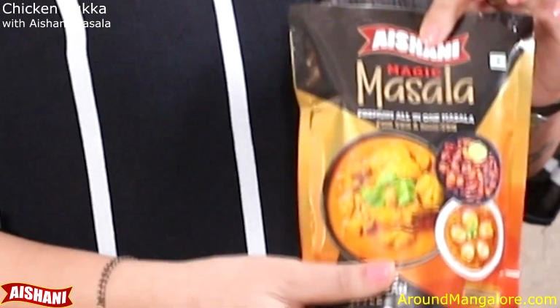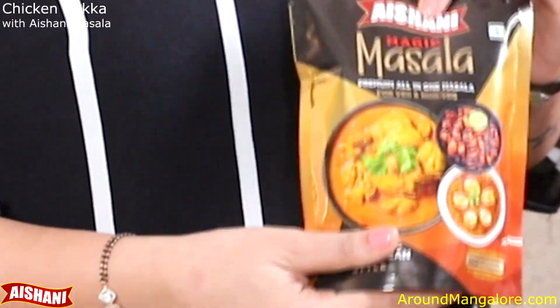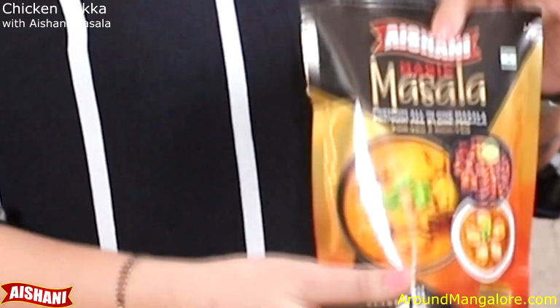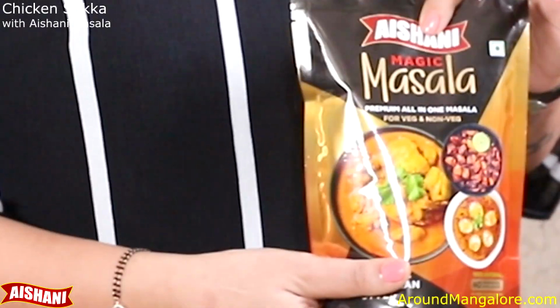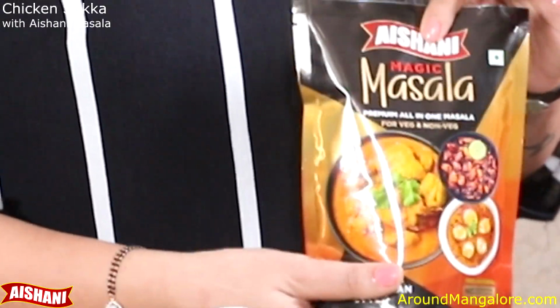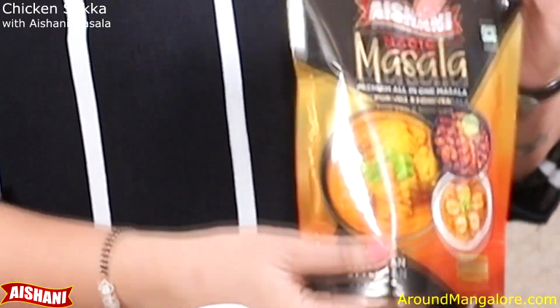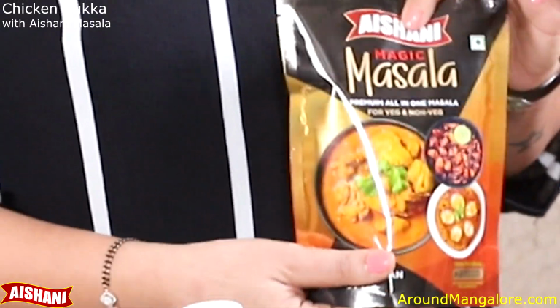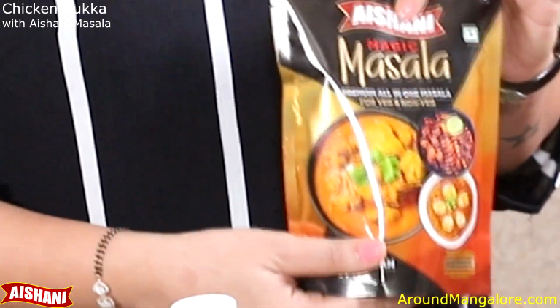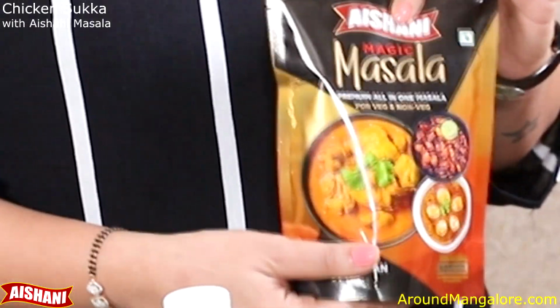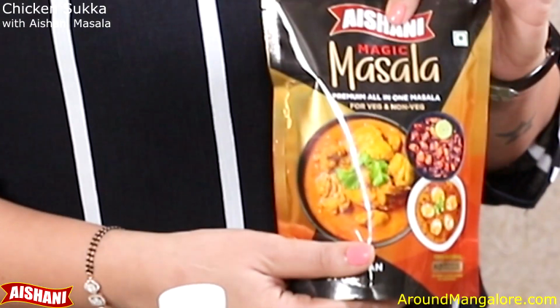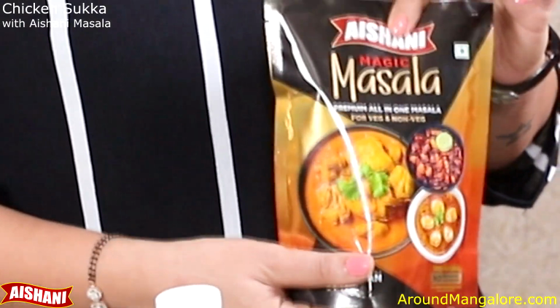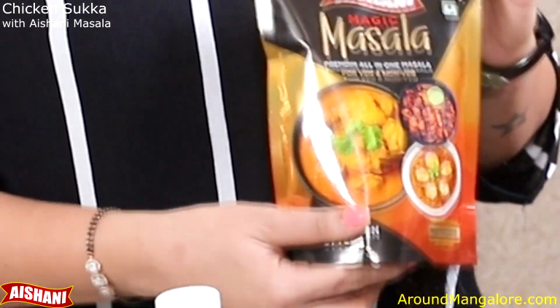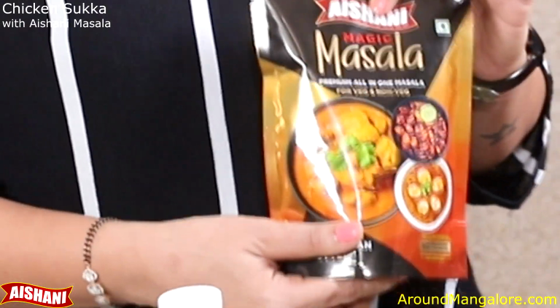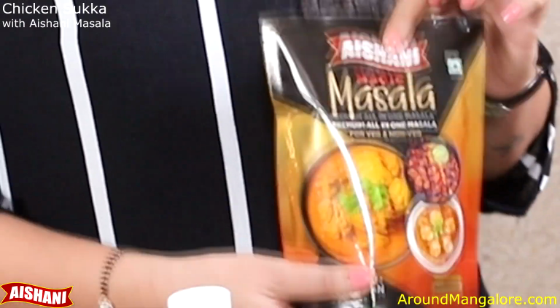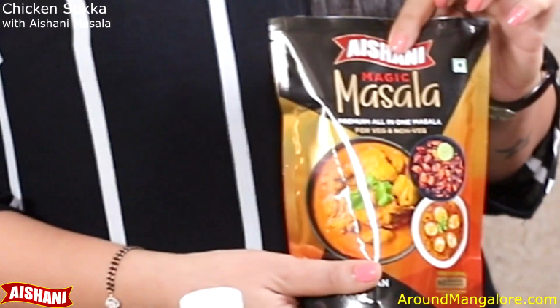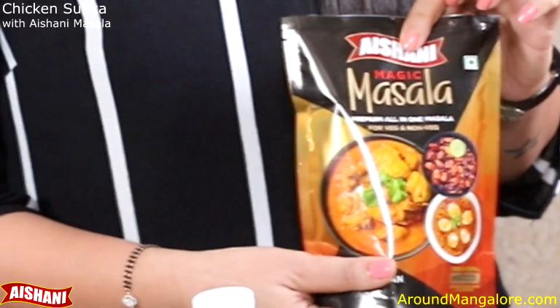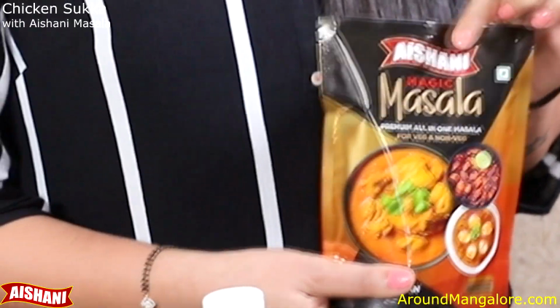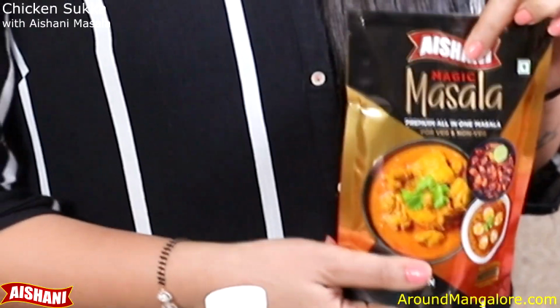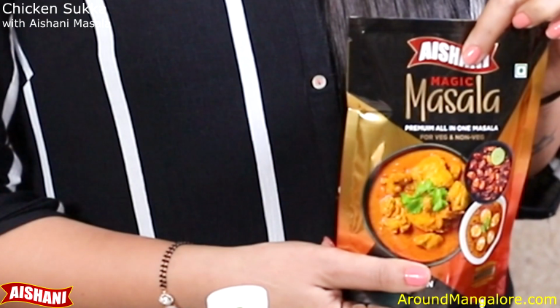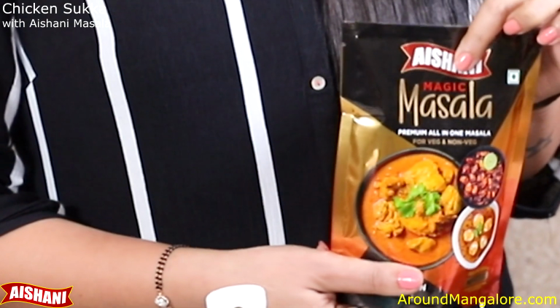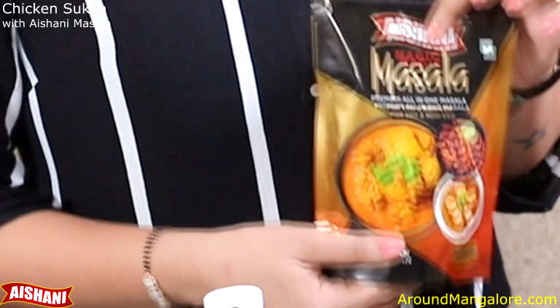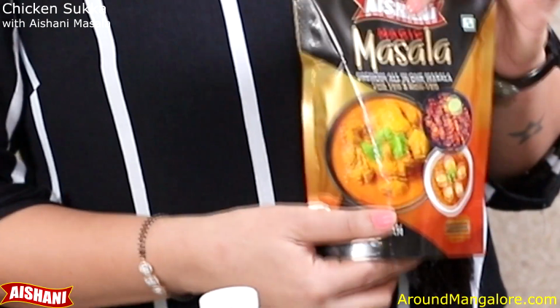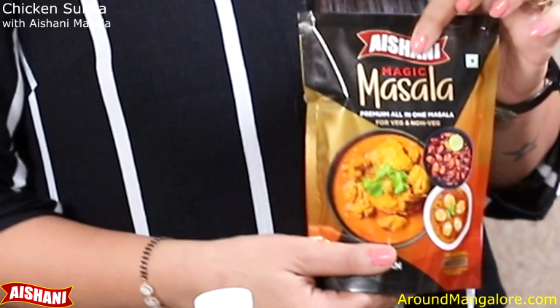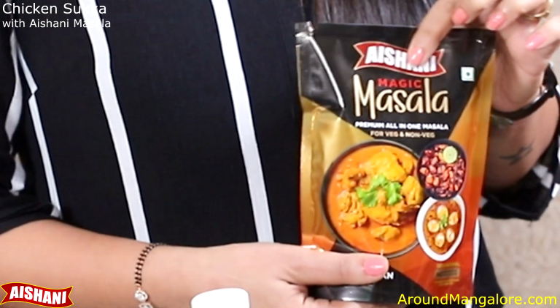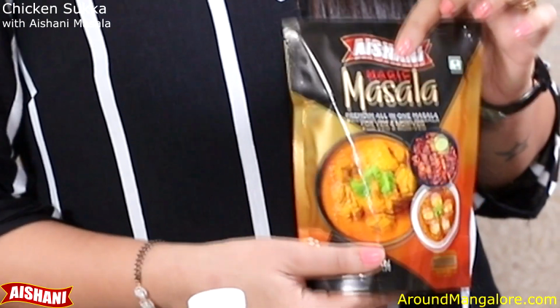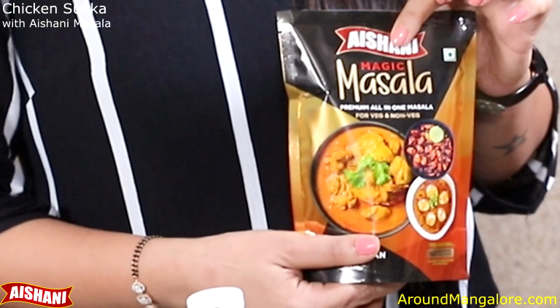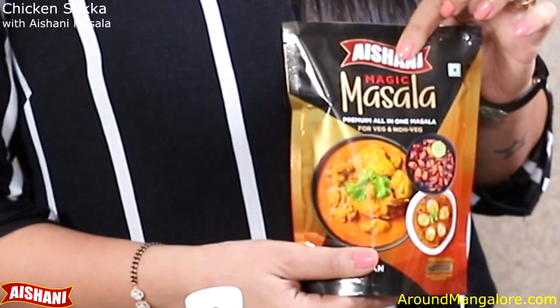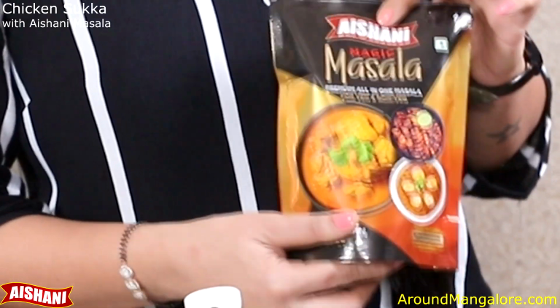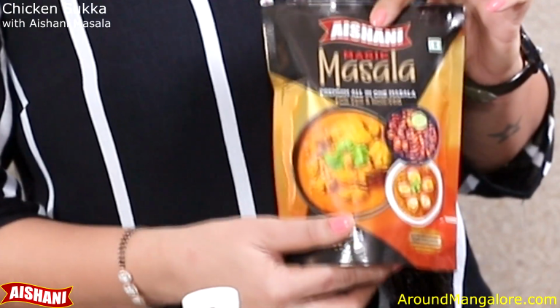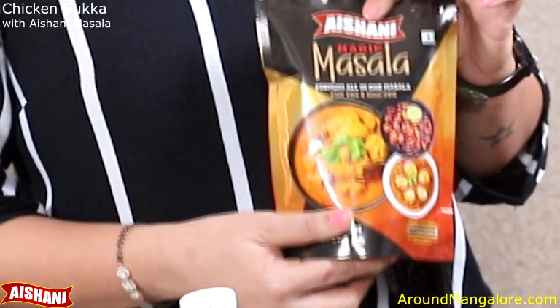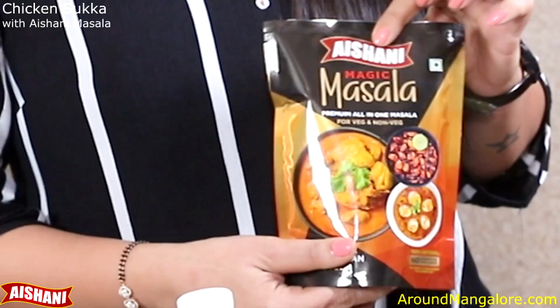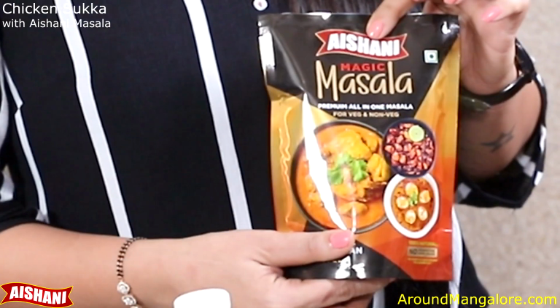This comes in a handy pack of 200 grams and we charge around 140 rupees for each packet.